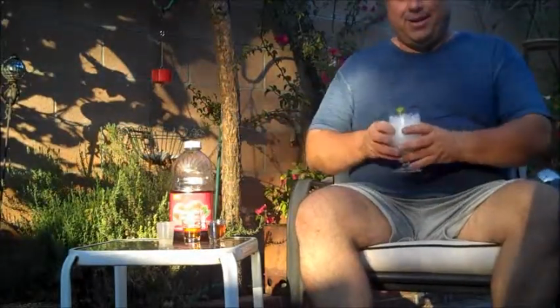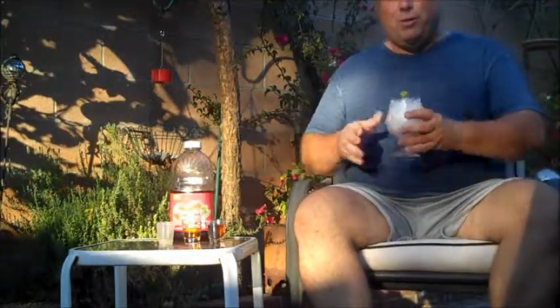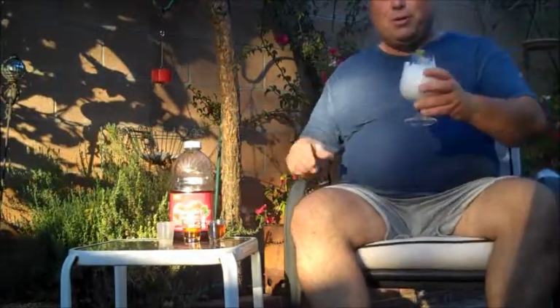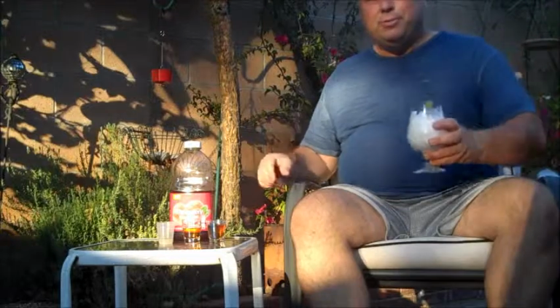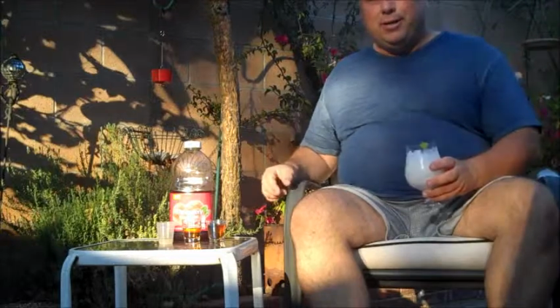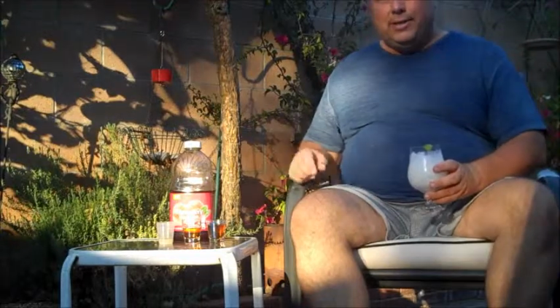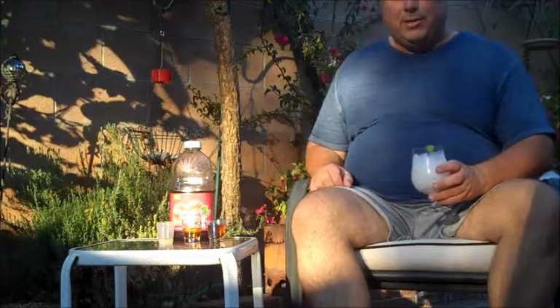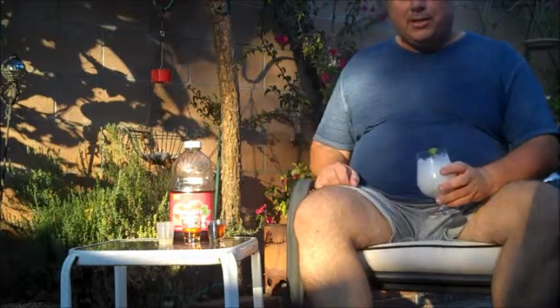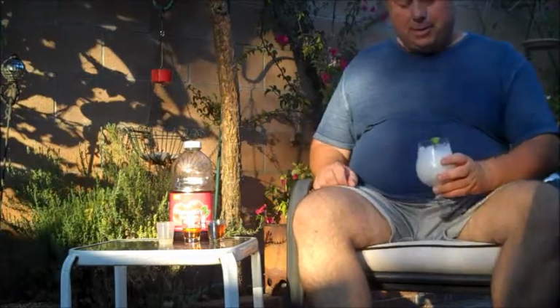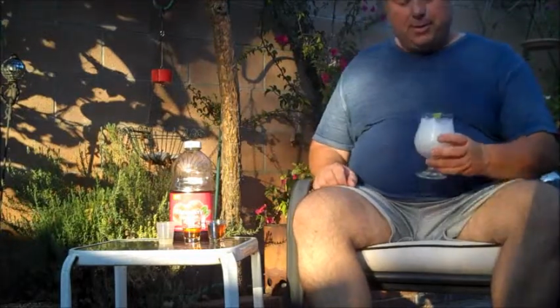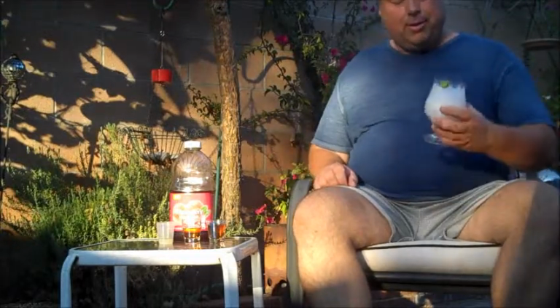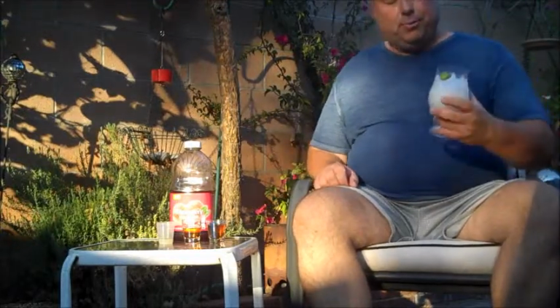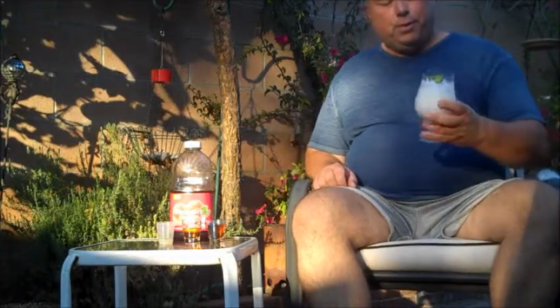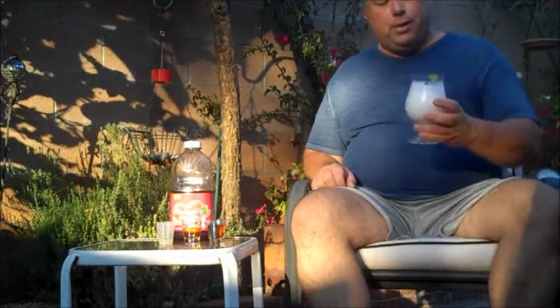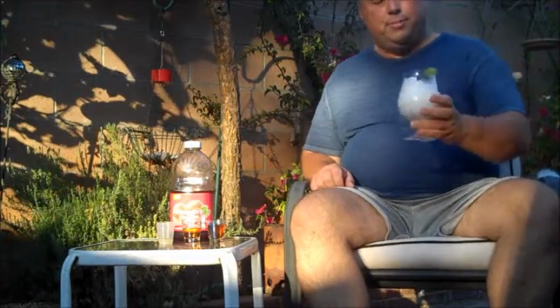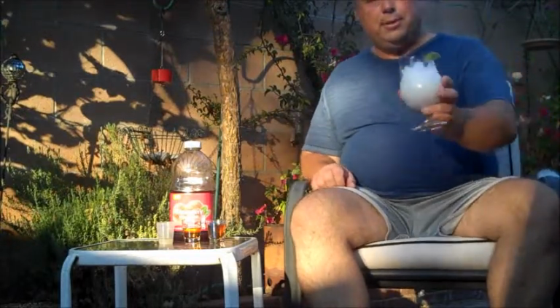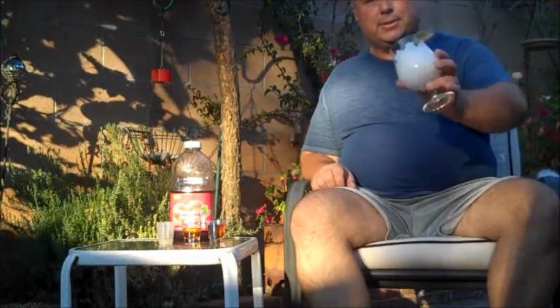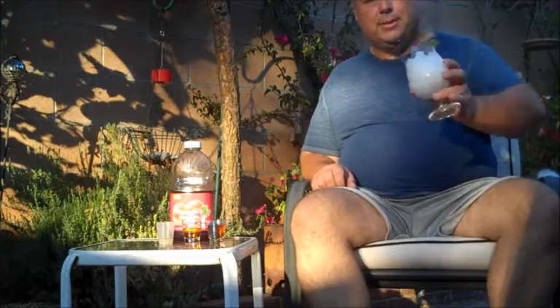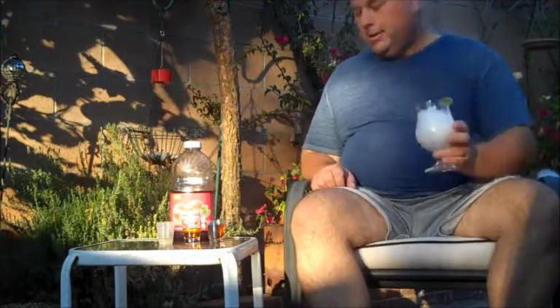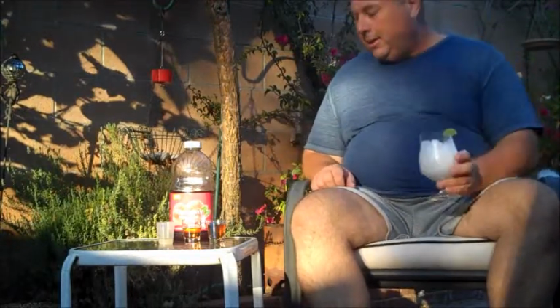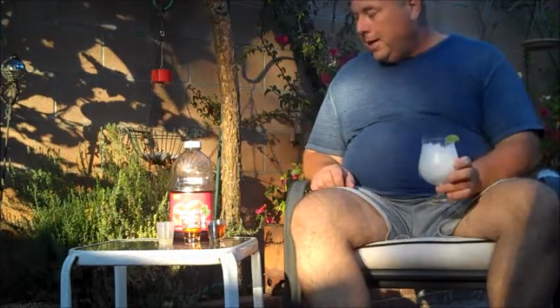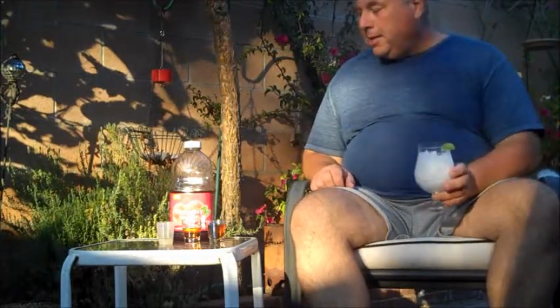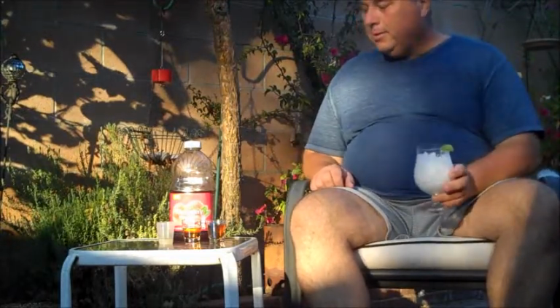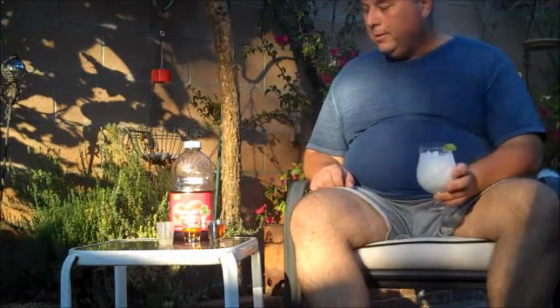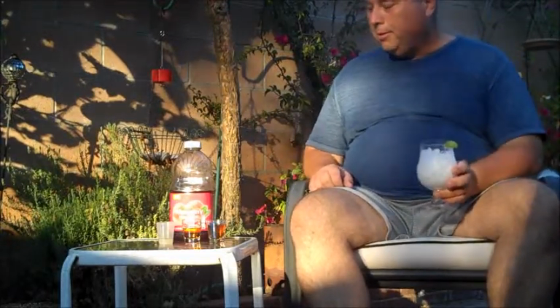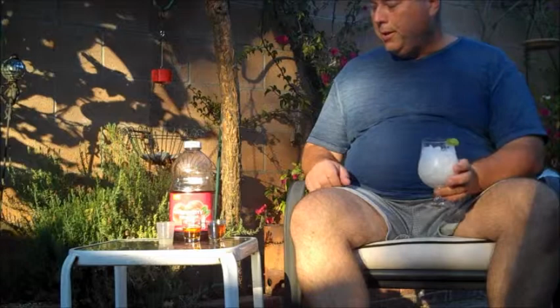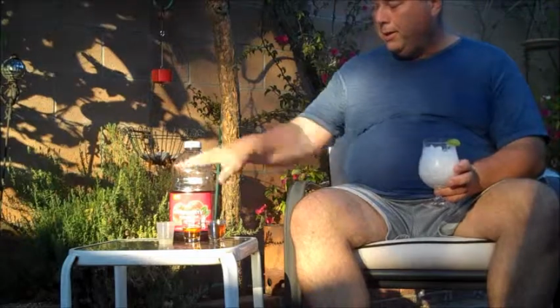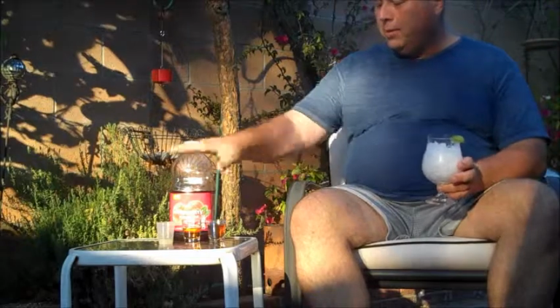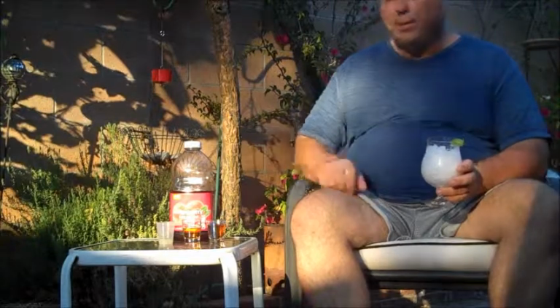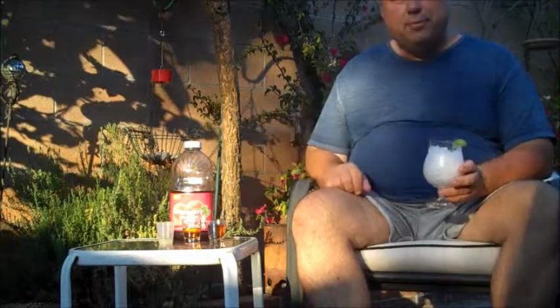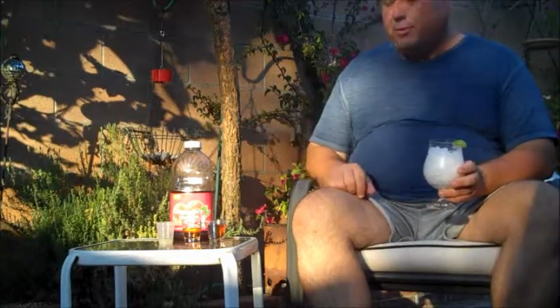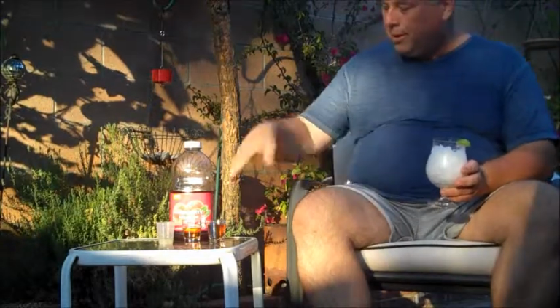Hello and welcome to another edition of the Cocktailer here on the World on Wheels. Today I'm gonna make a new cocktail we've never tried here.